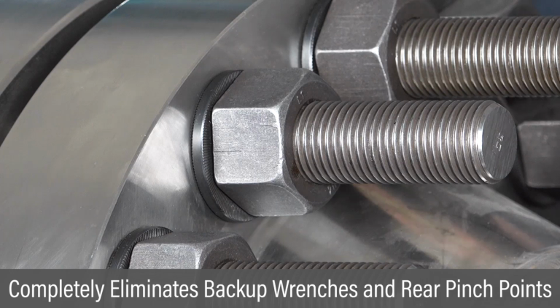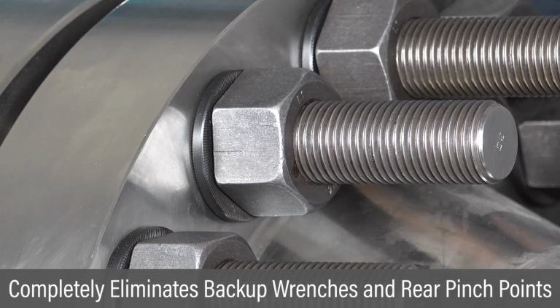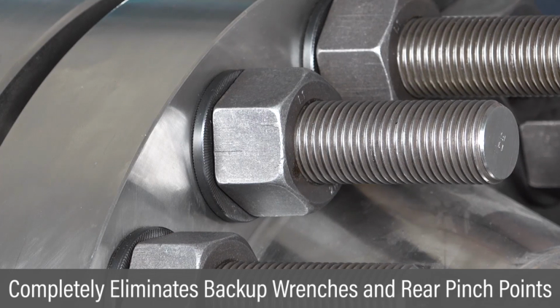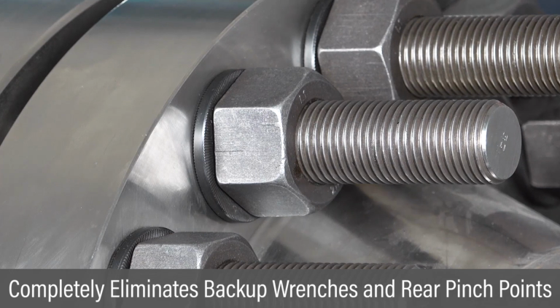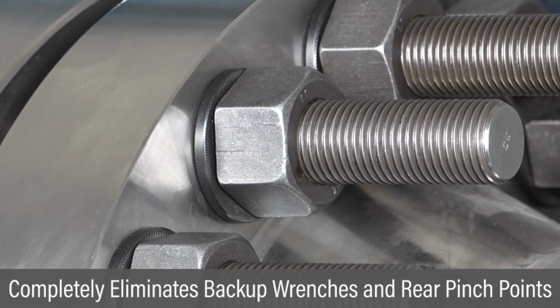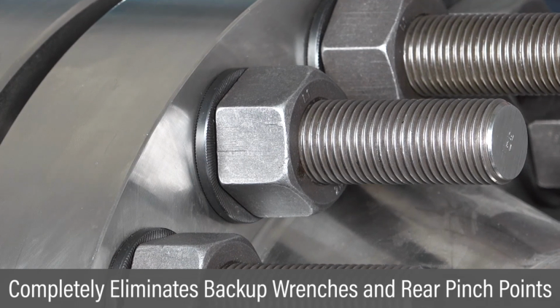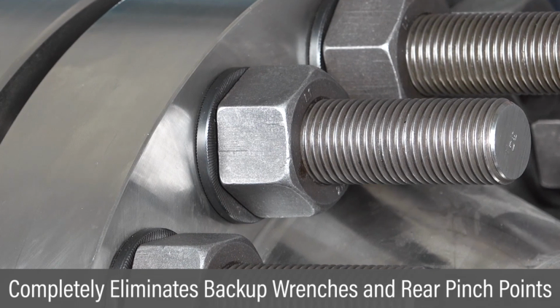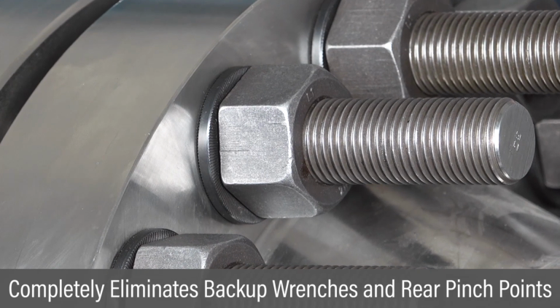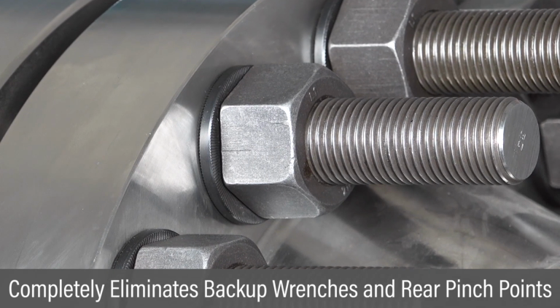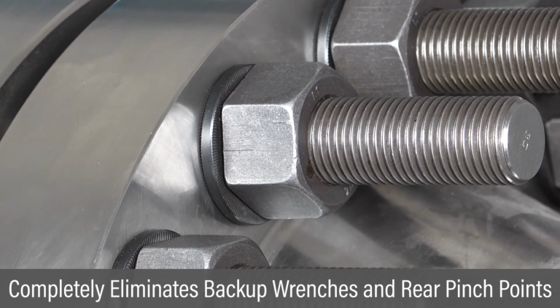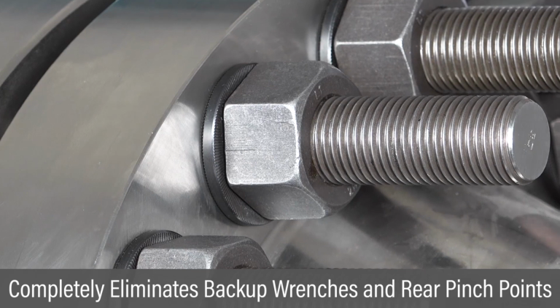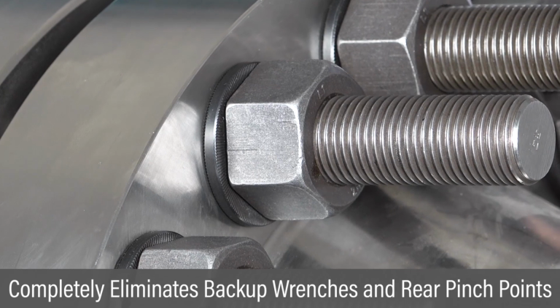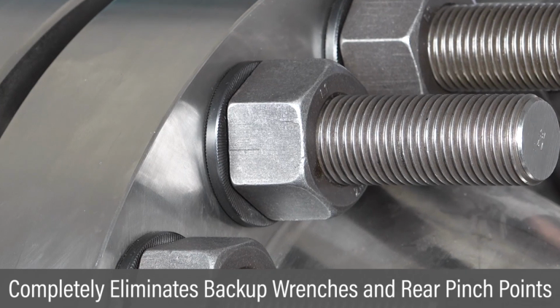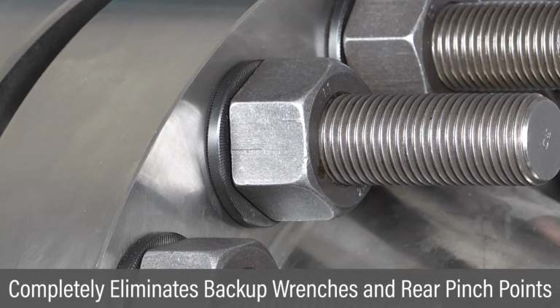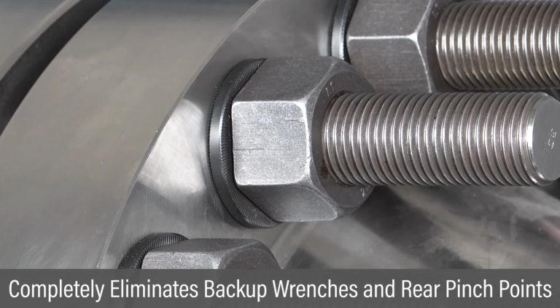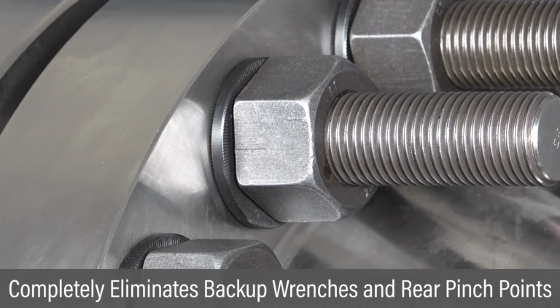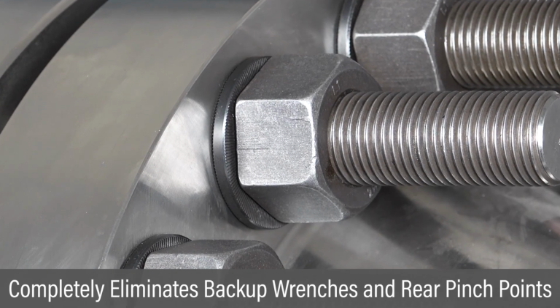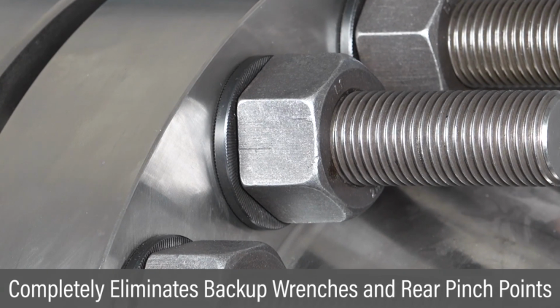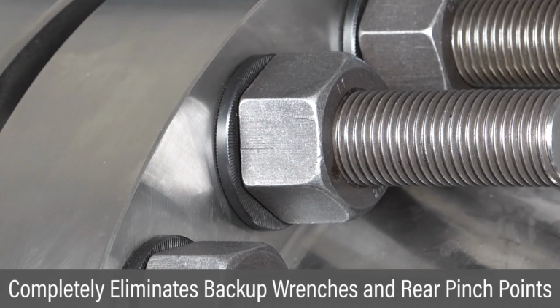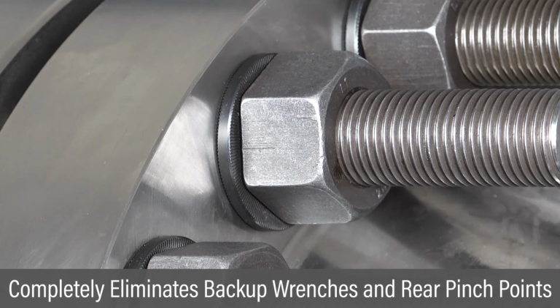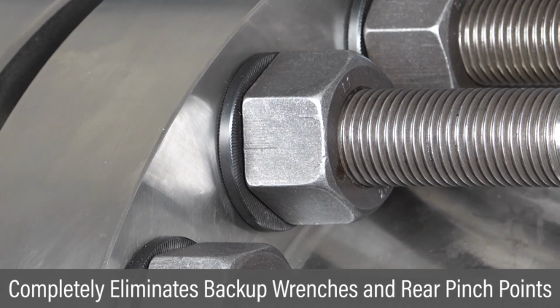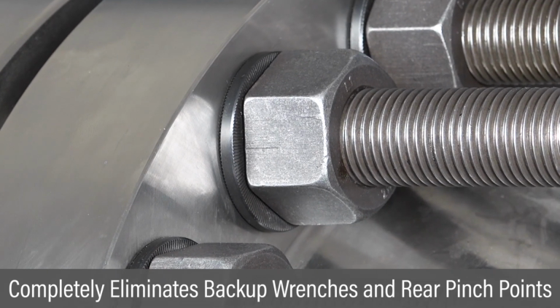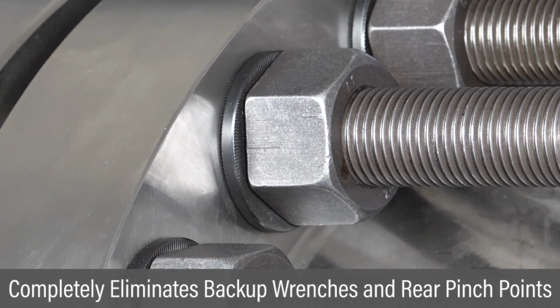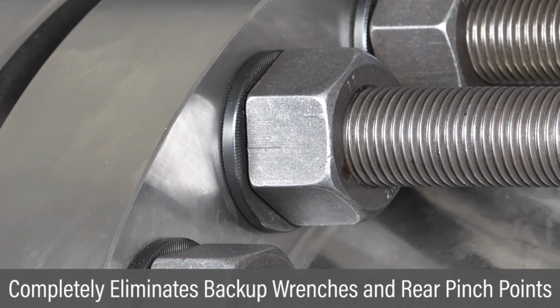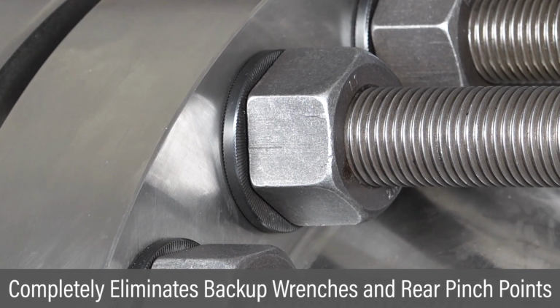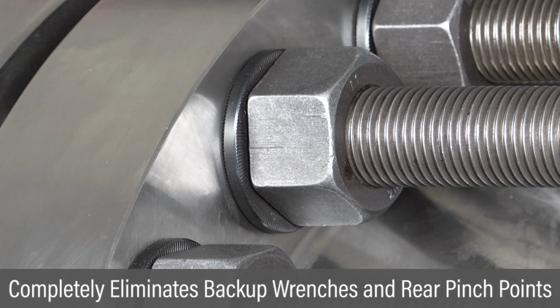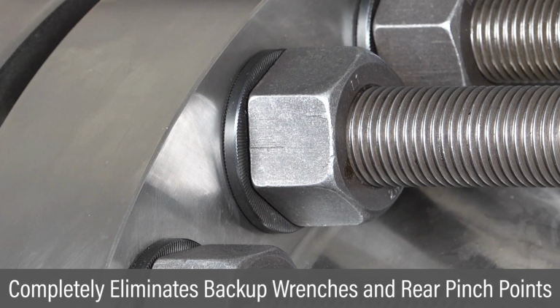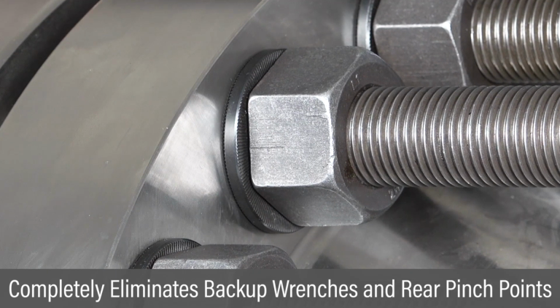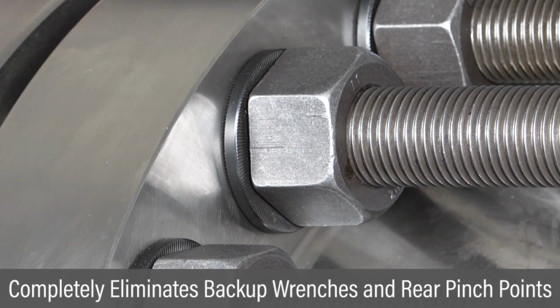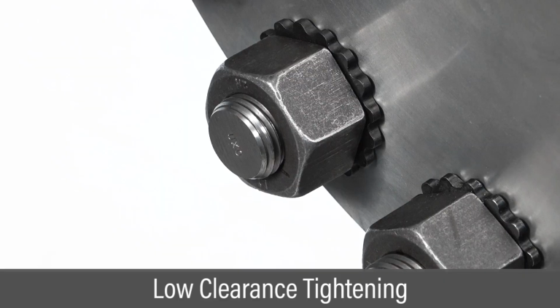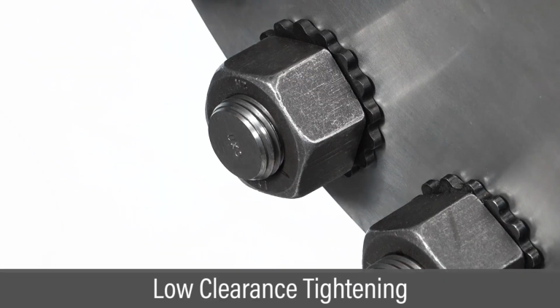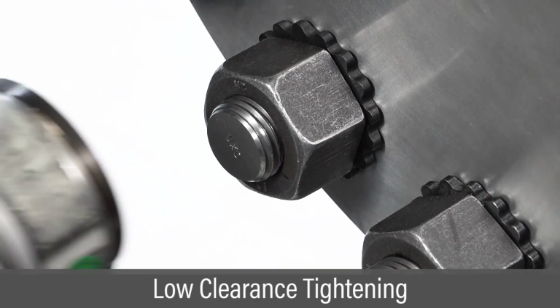On the opposite side, the backup washer keeps the back nut from turning, eliminating backup wrenches and rear pinch points.